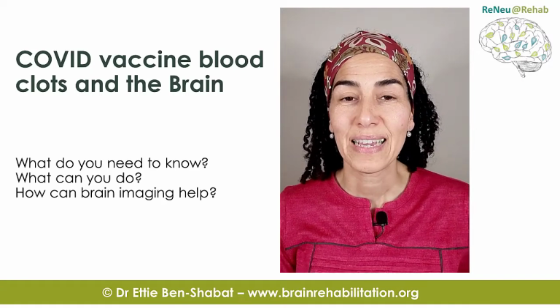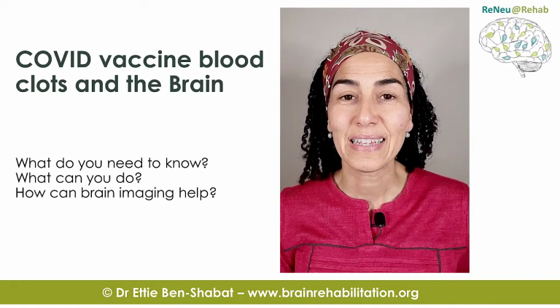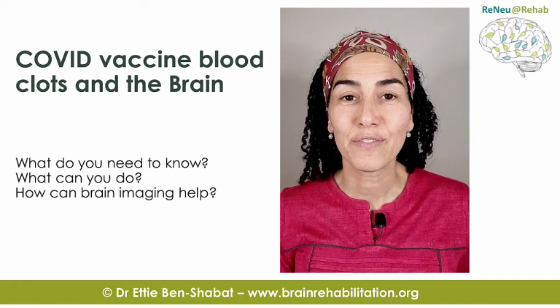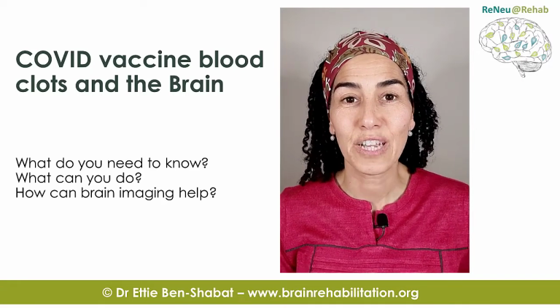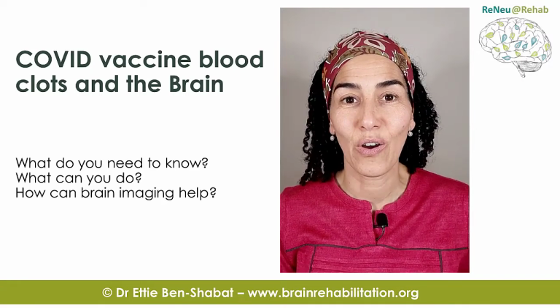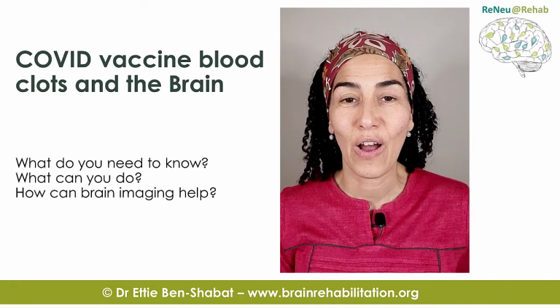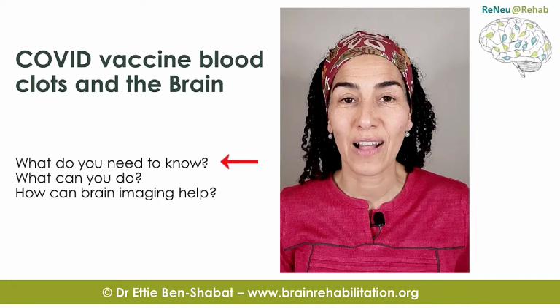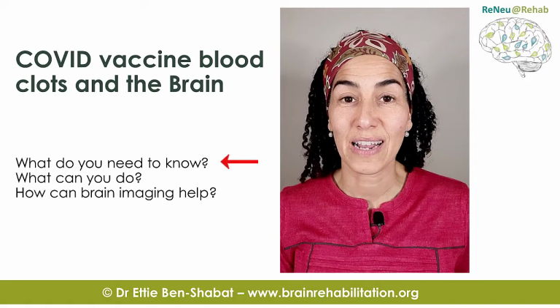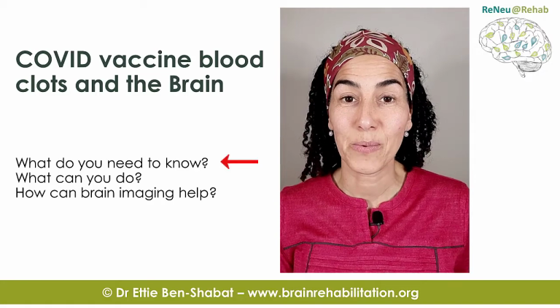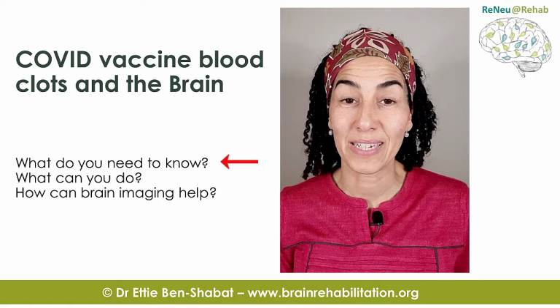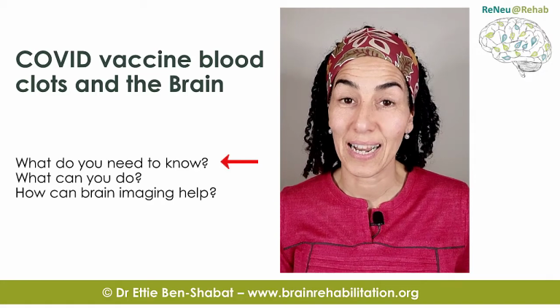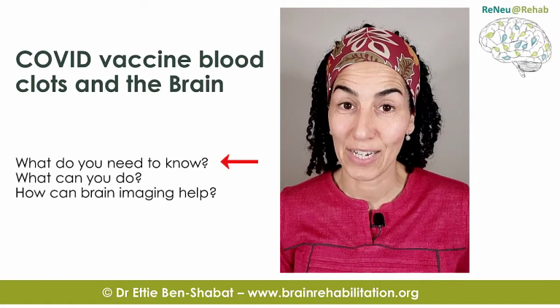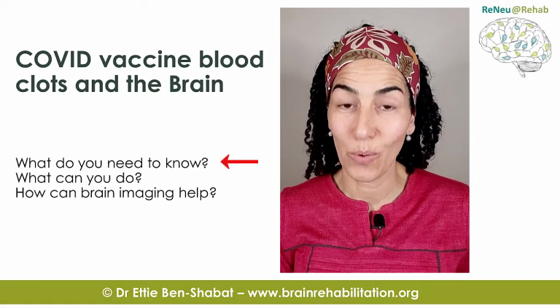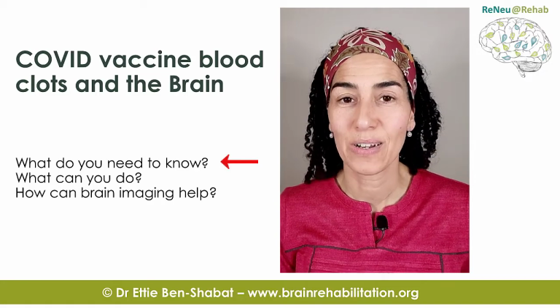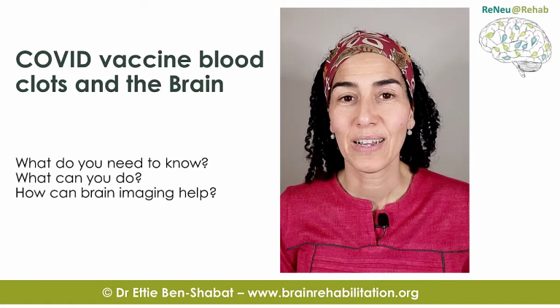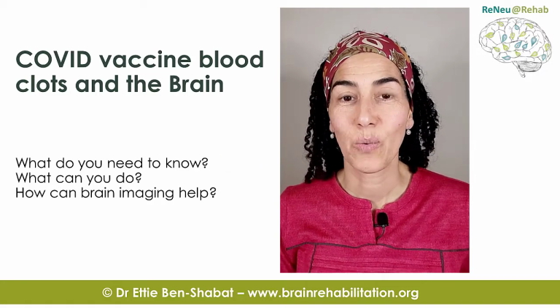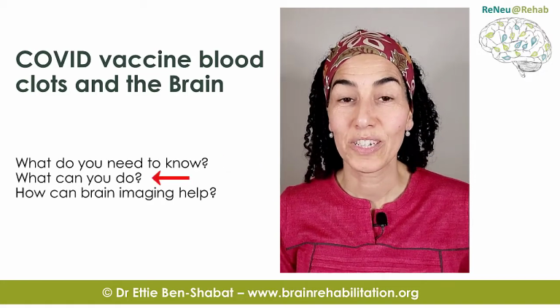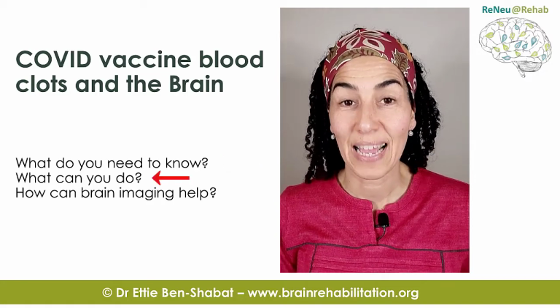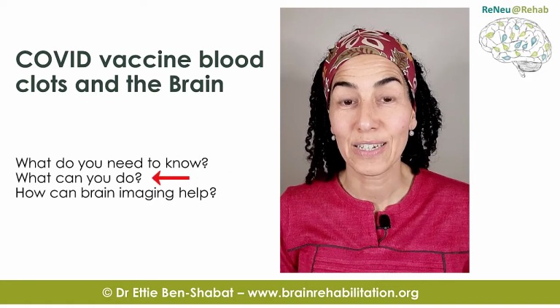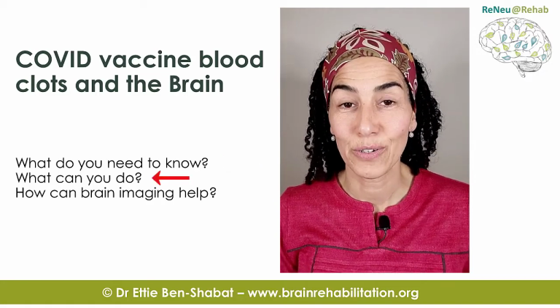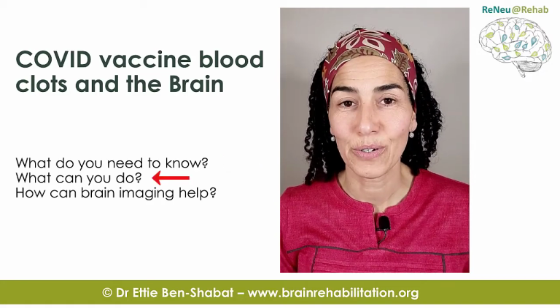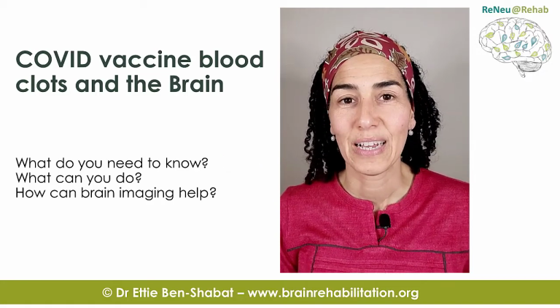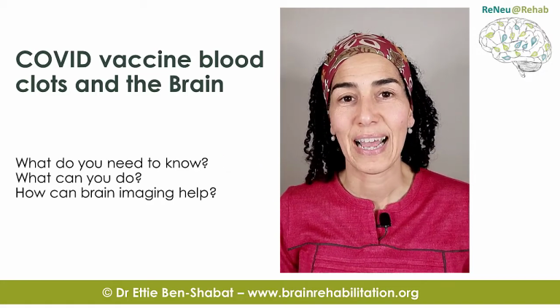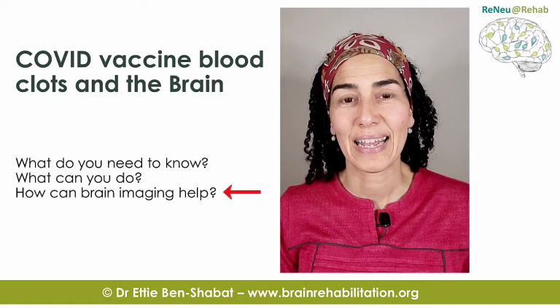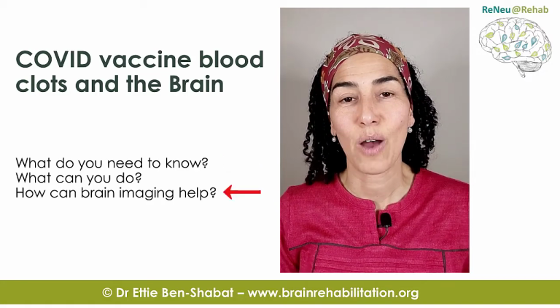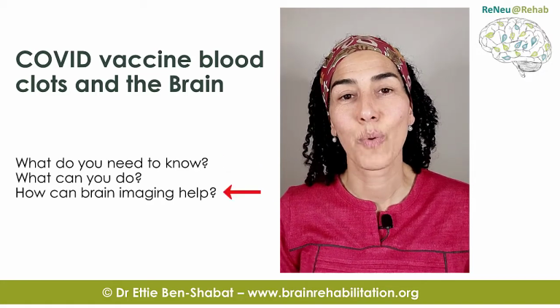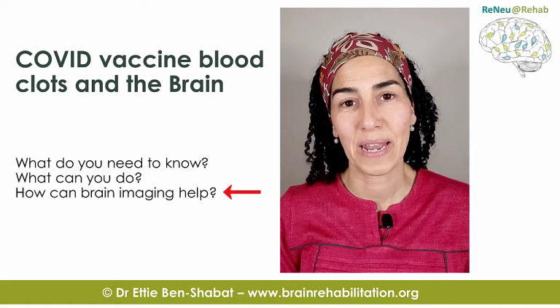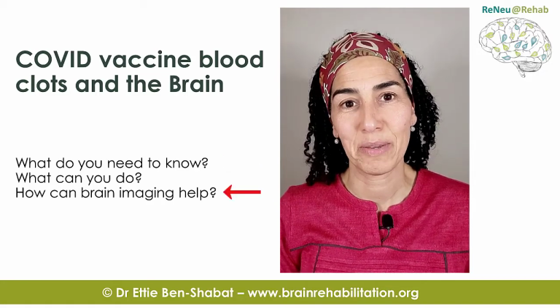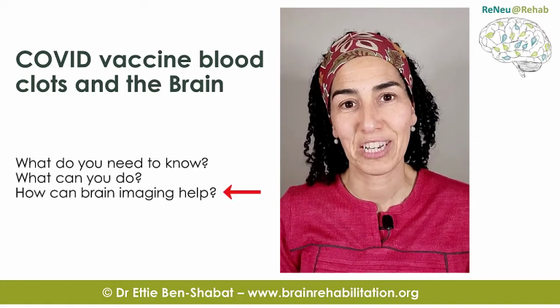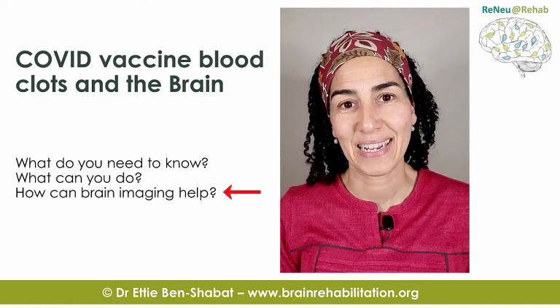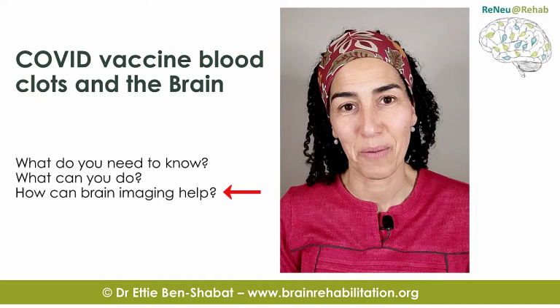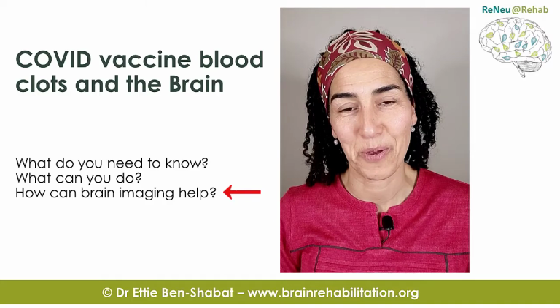In this video, I'll tell you what you need to know, what you can do, and how brain imaging can help you.